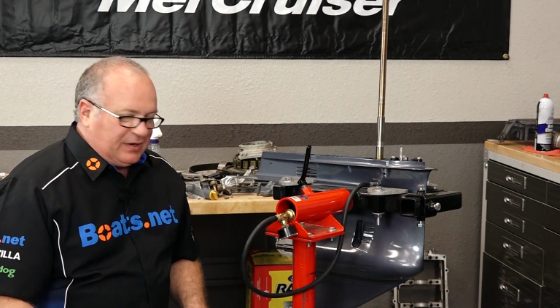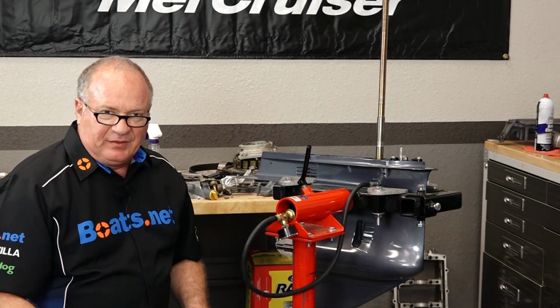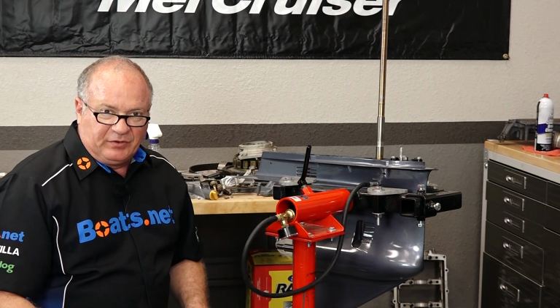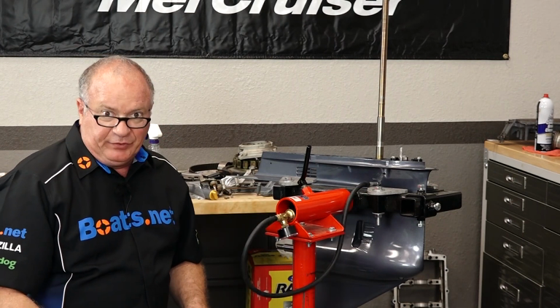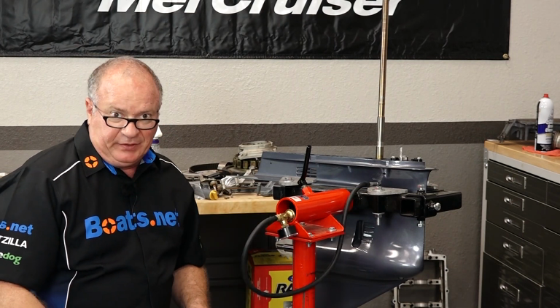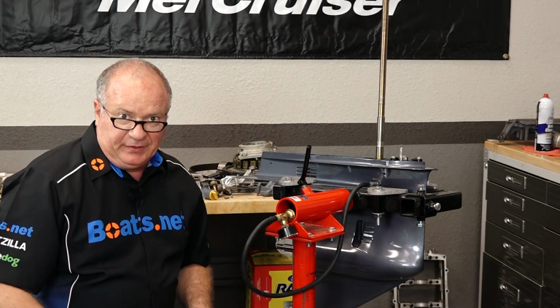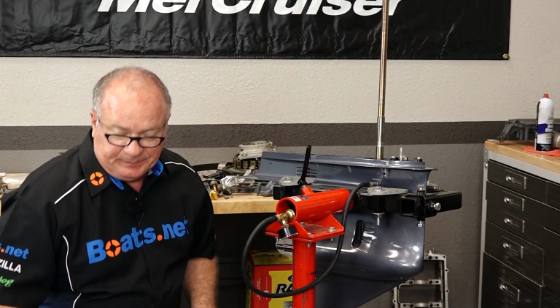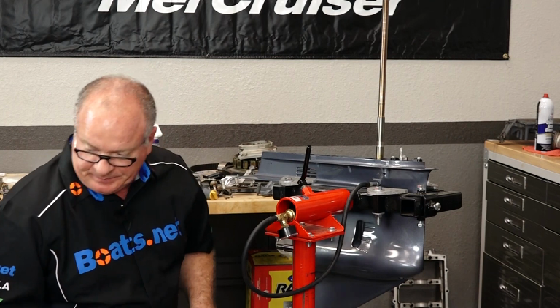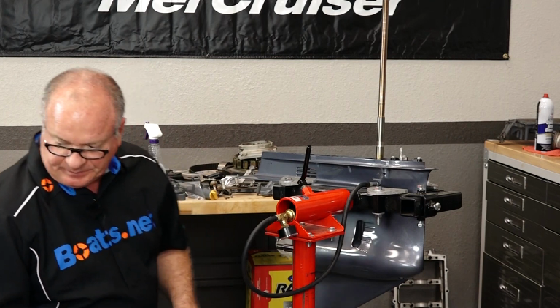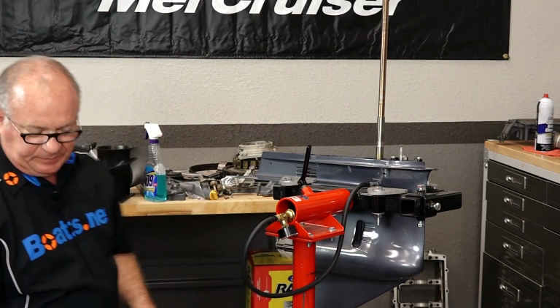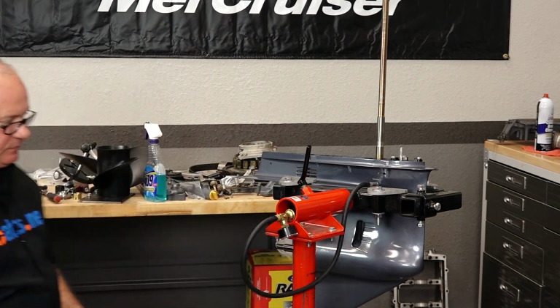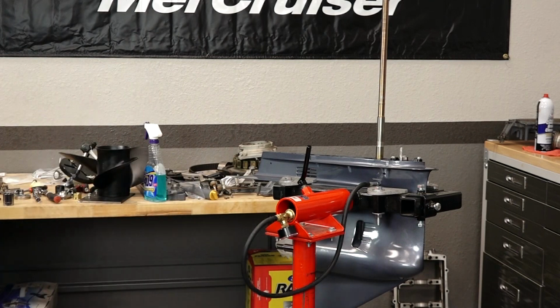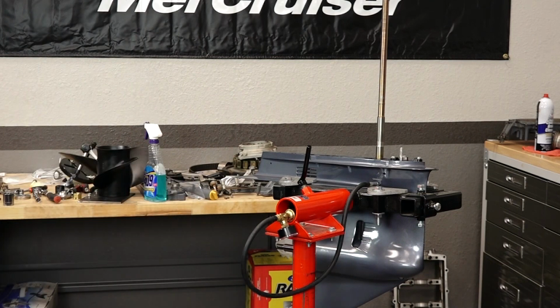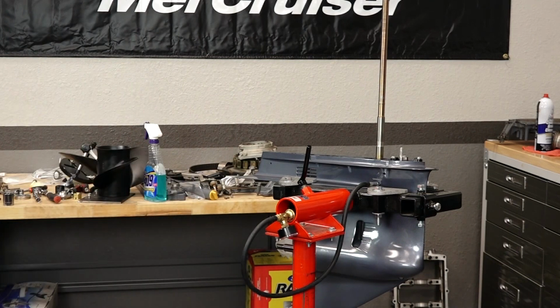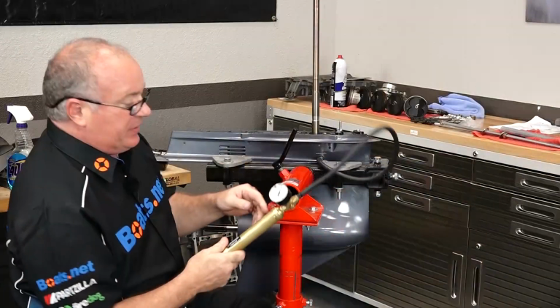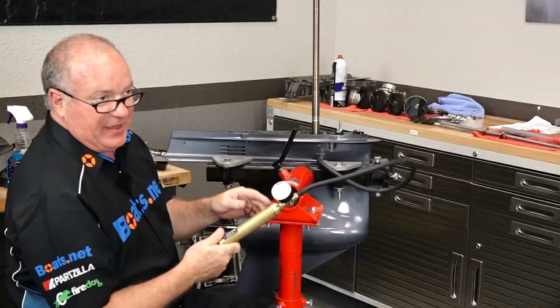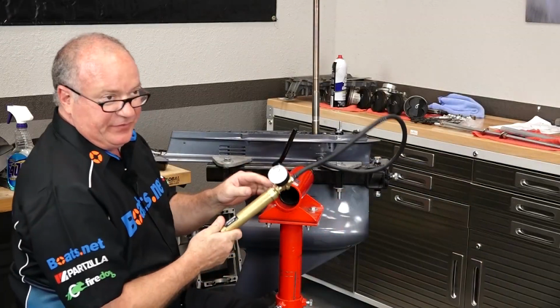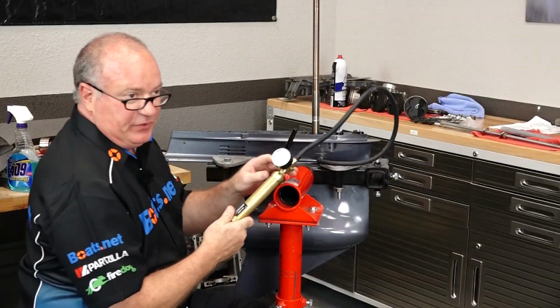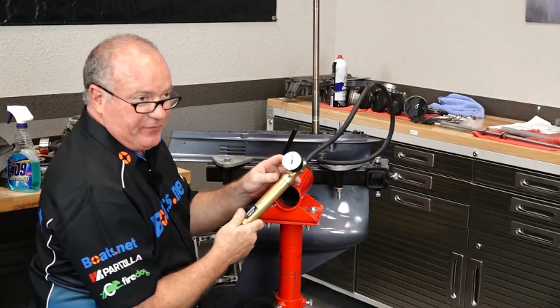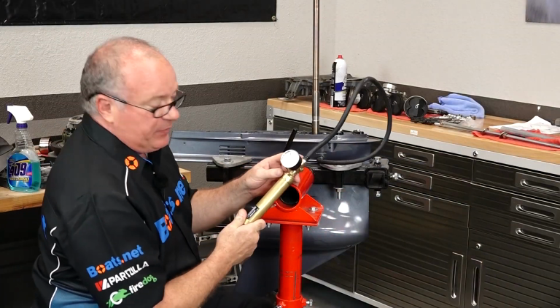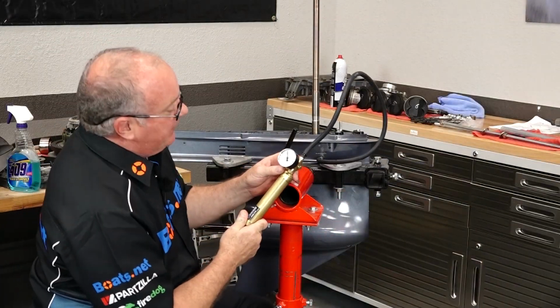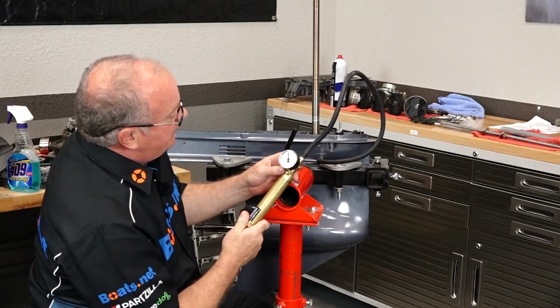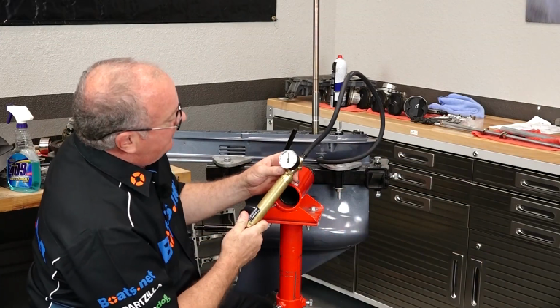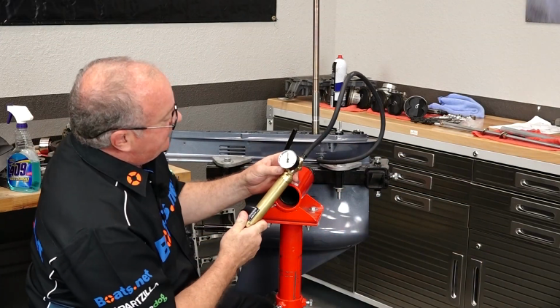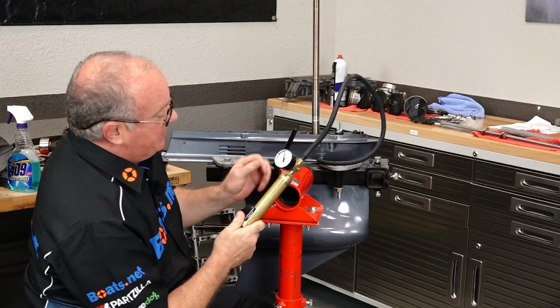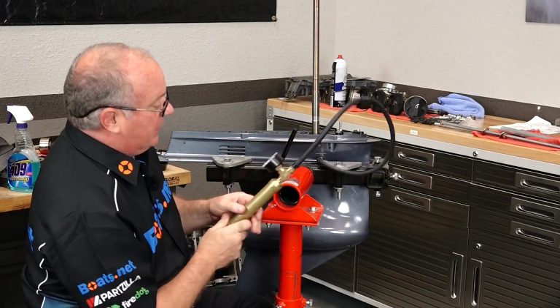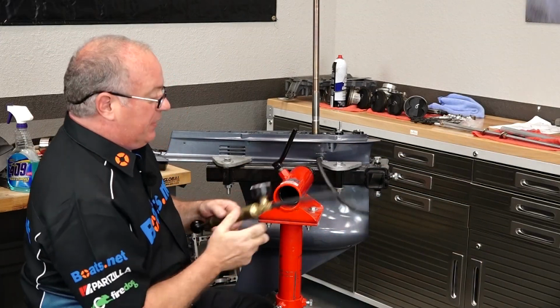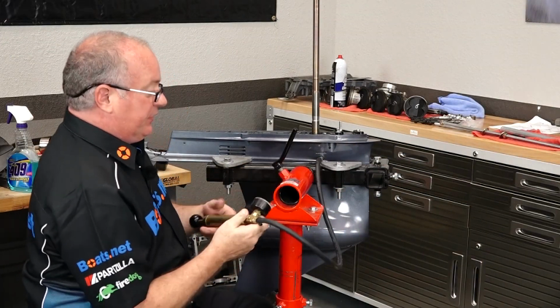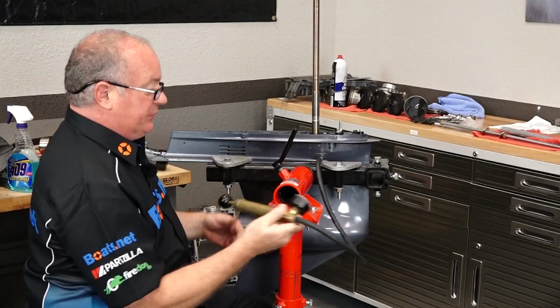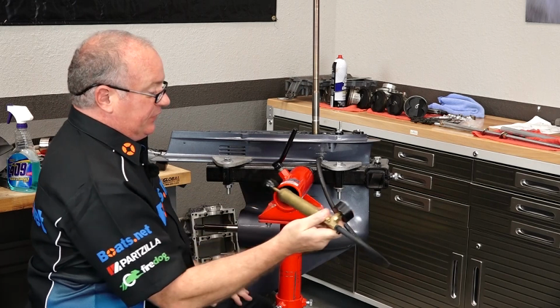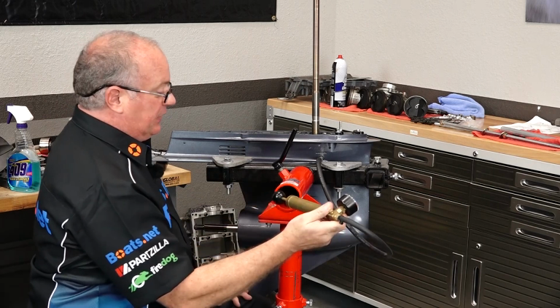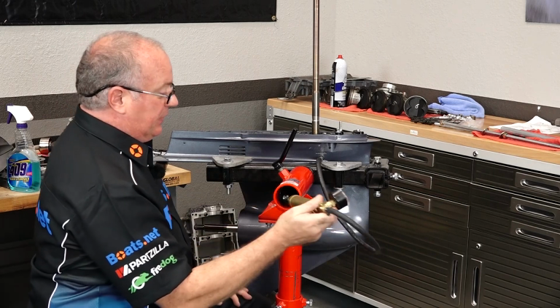I've considered this one done. Alright guys, it's still hovering around that 12 psi mark, so this one's good to go.